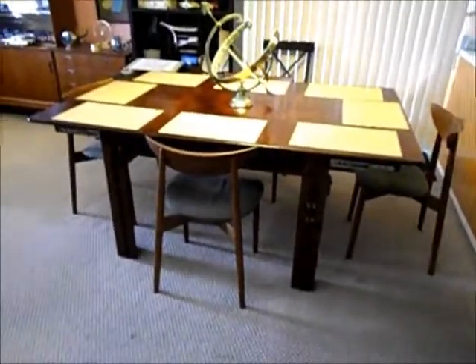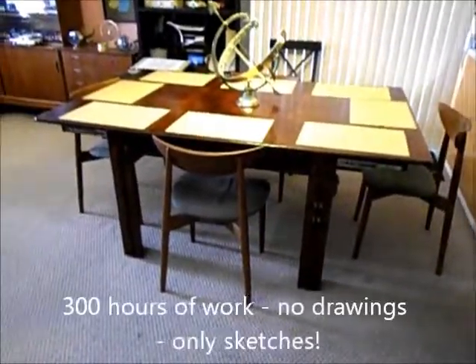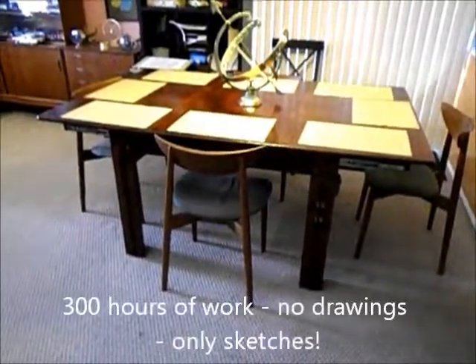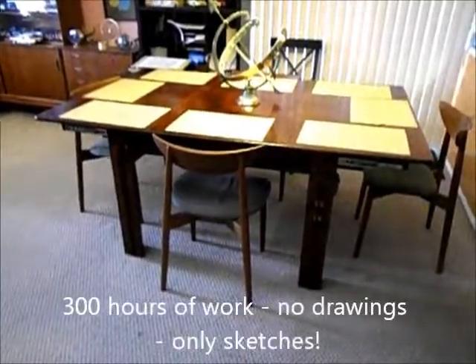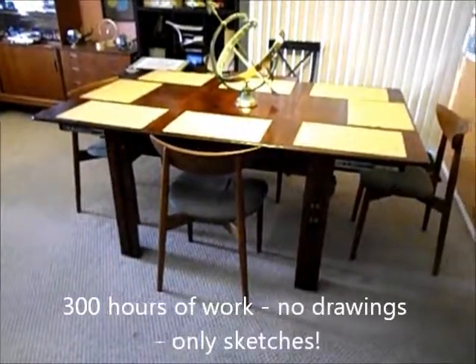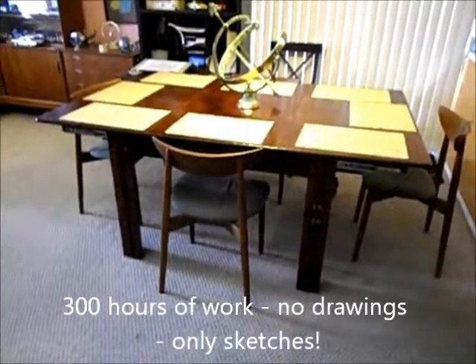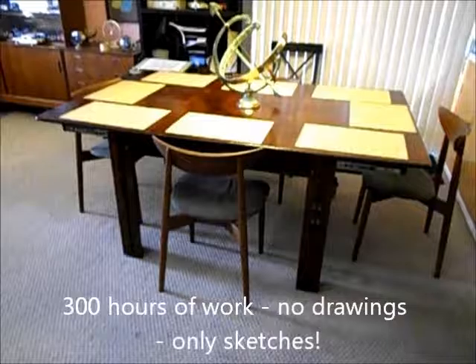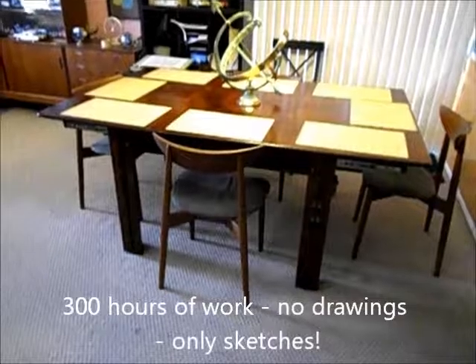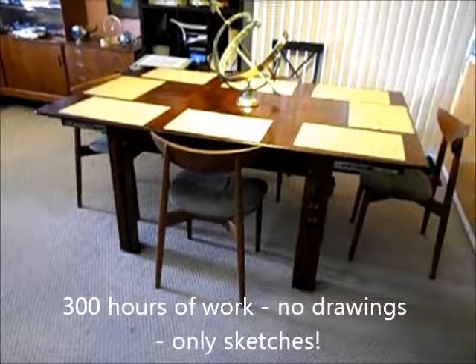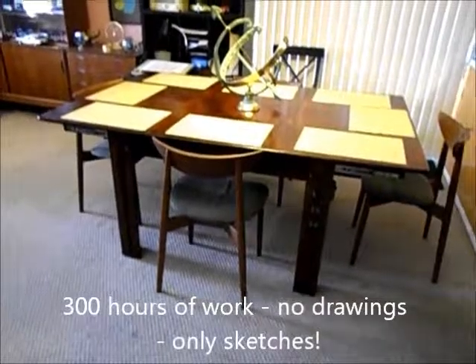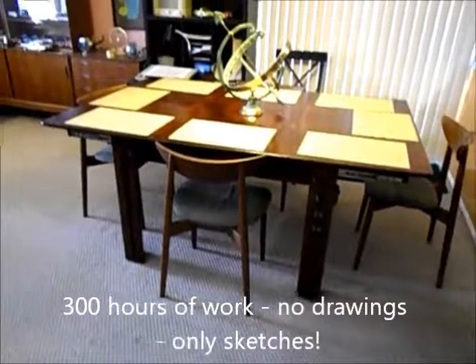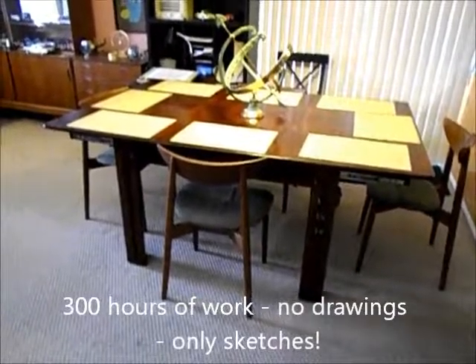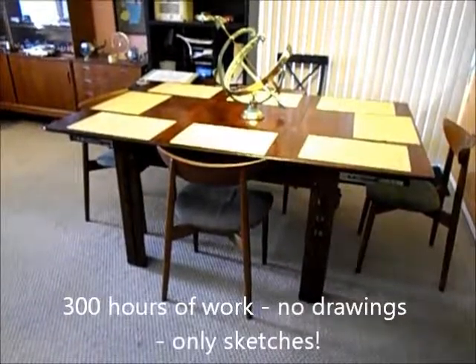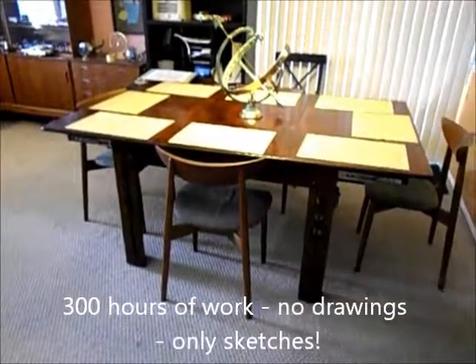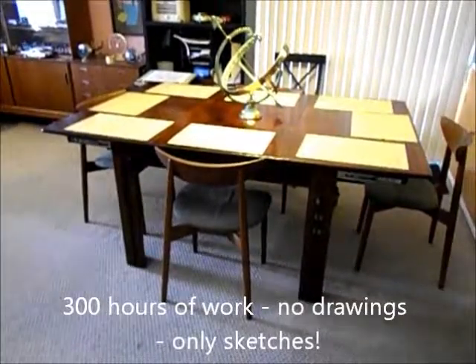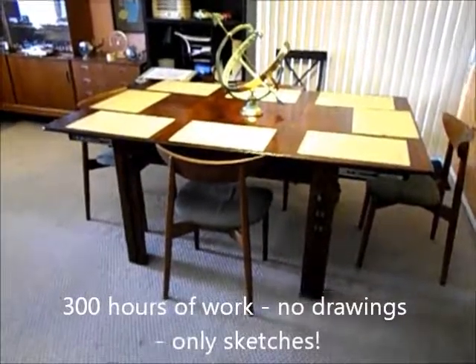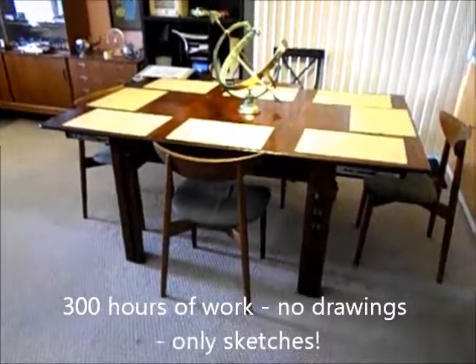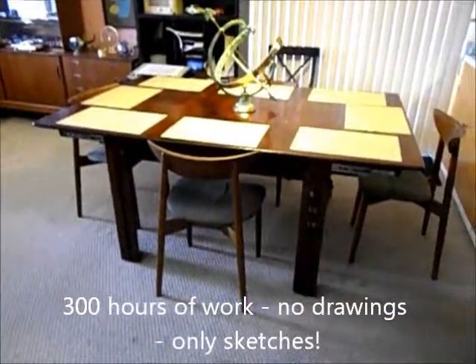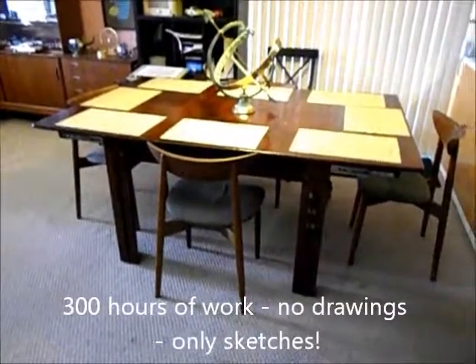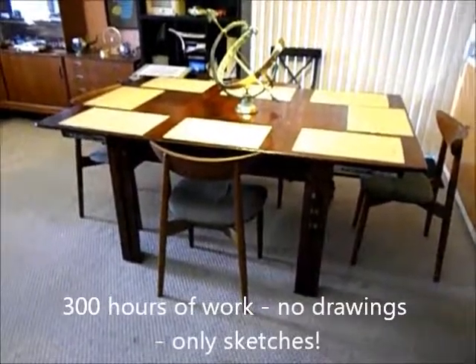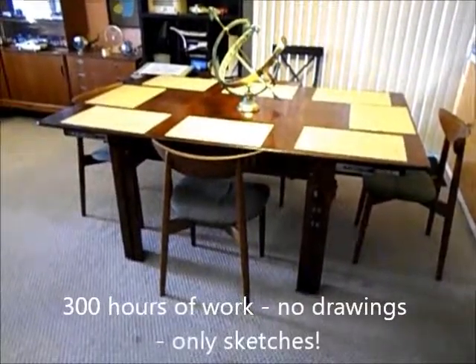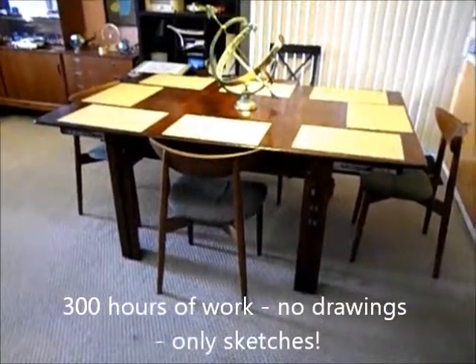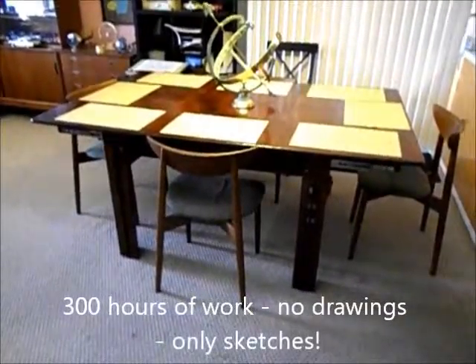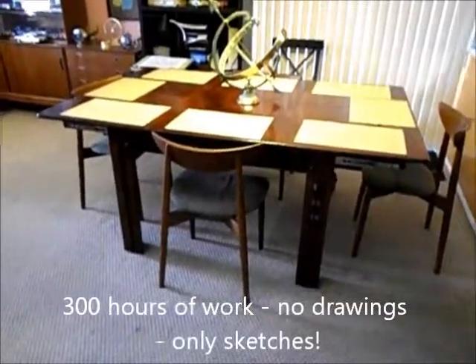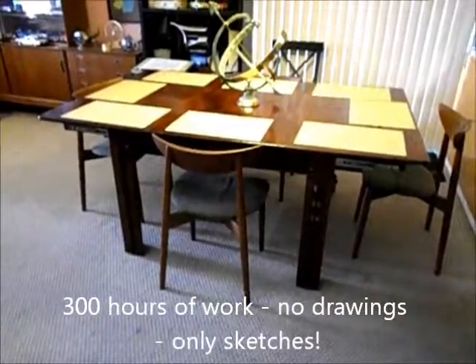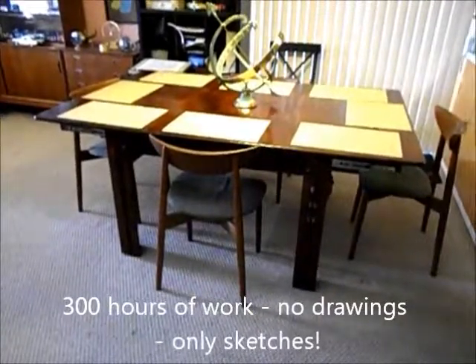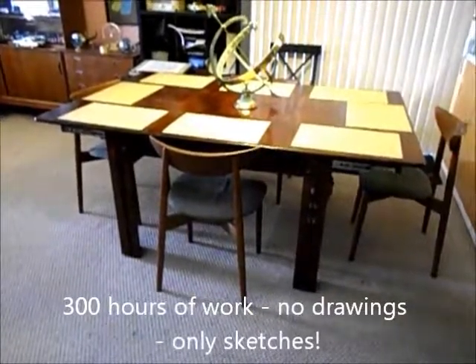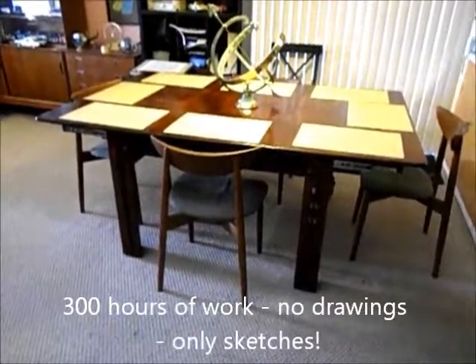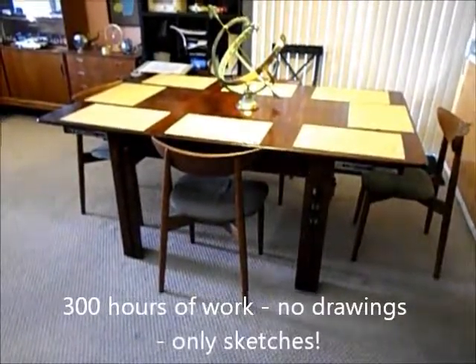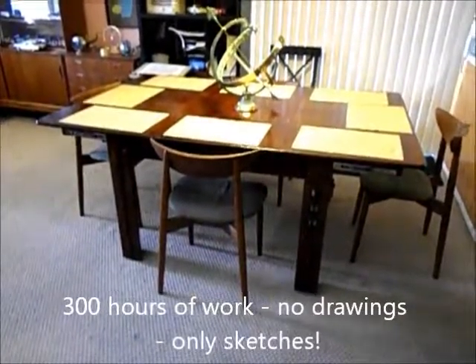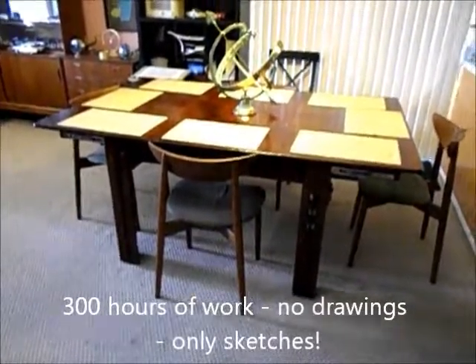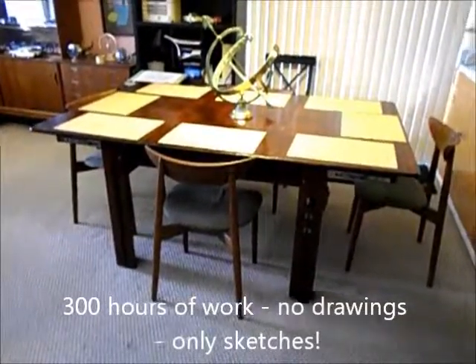As soon as I do some work on the chairs I'll make a video of that, so thanks for watching.